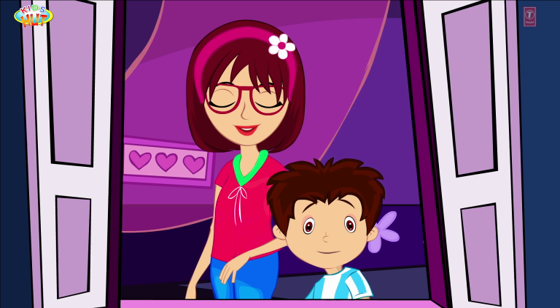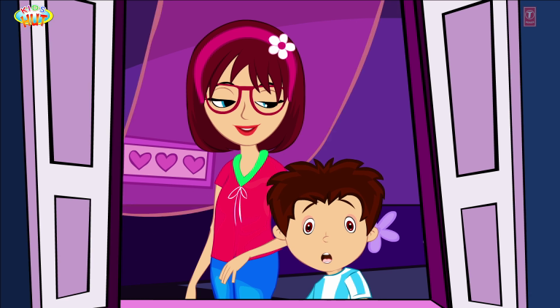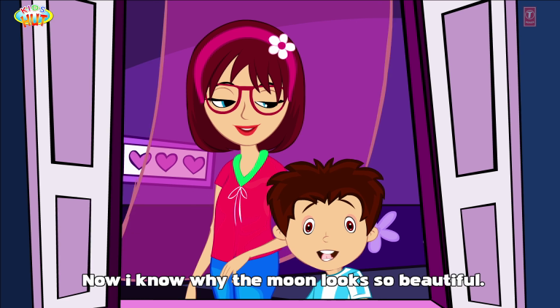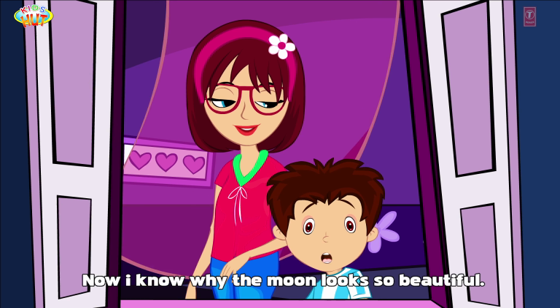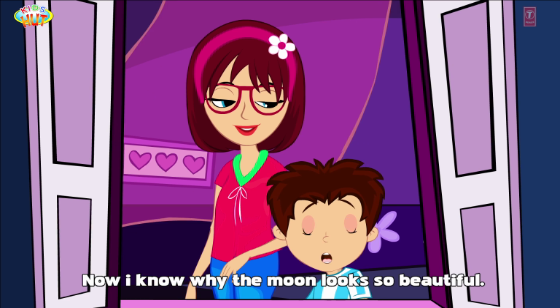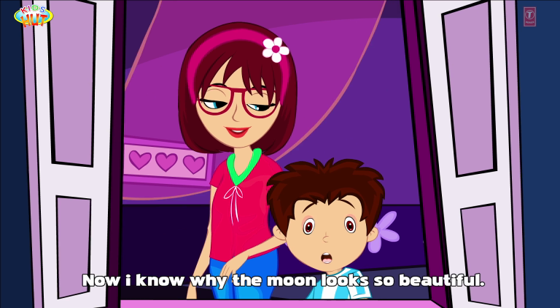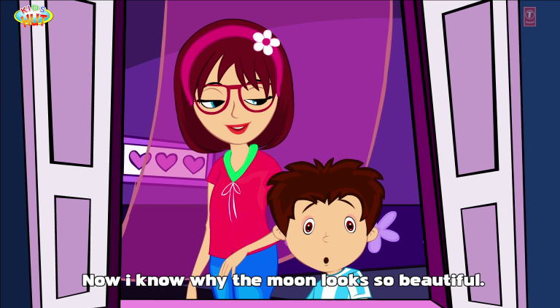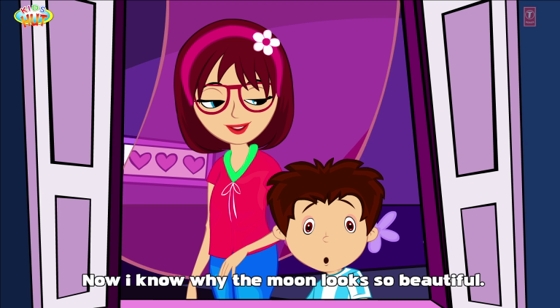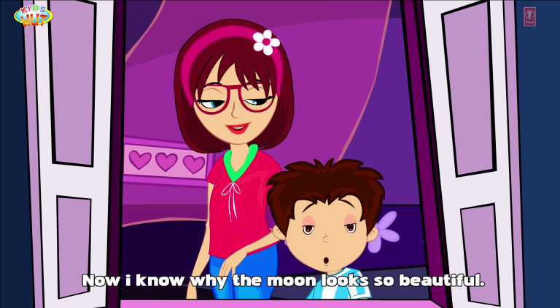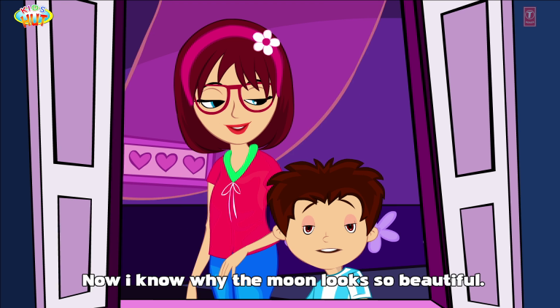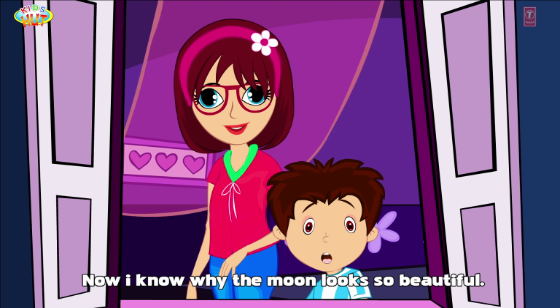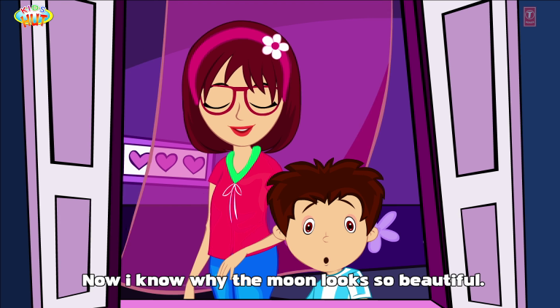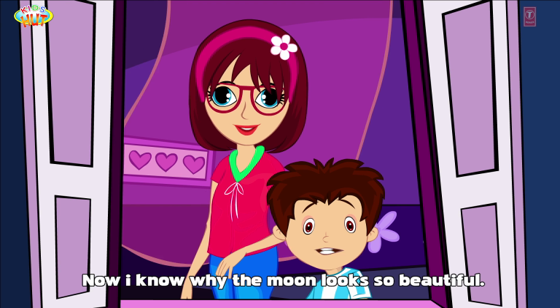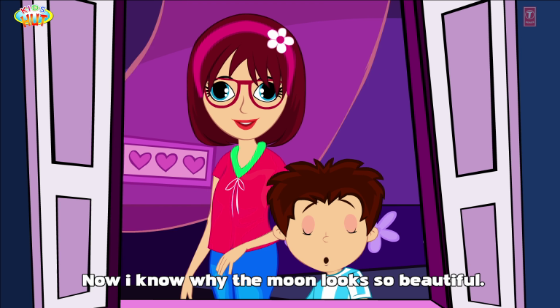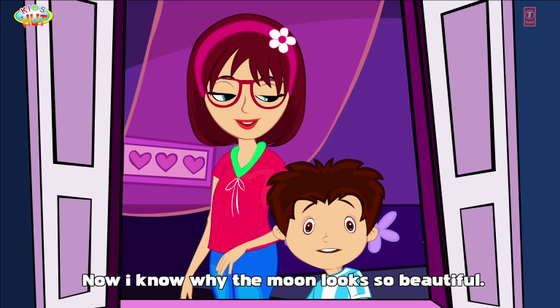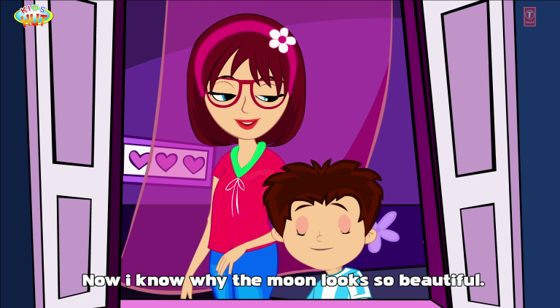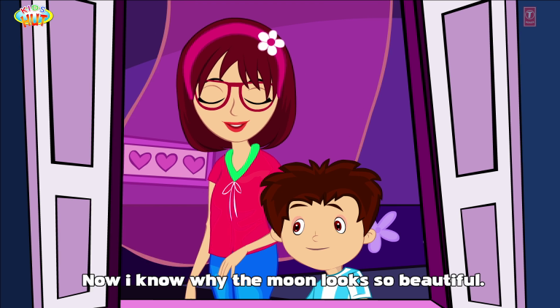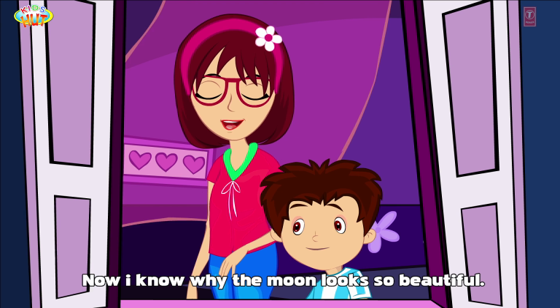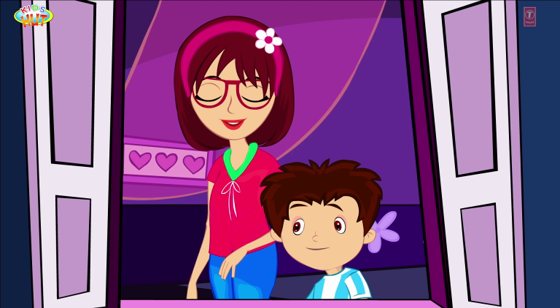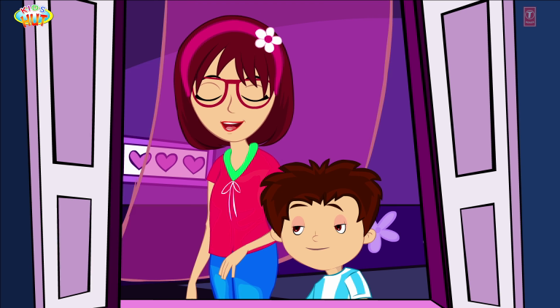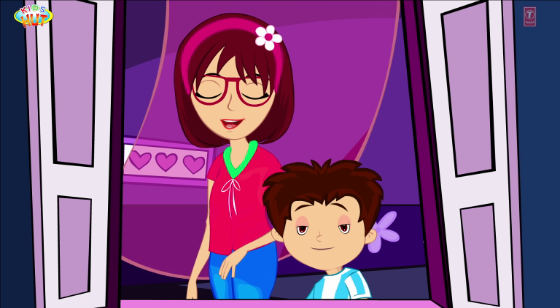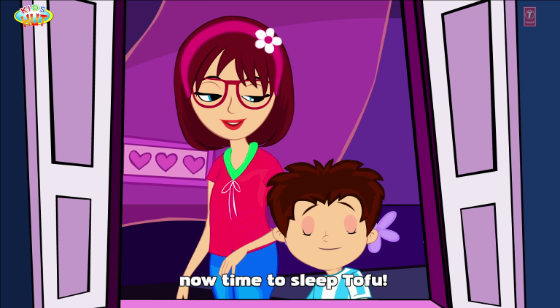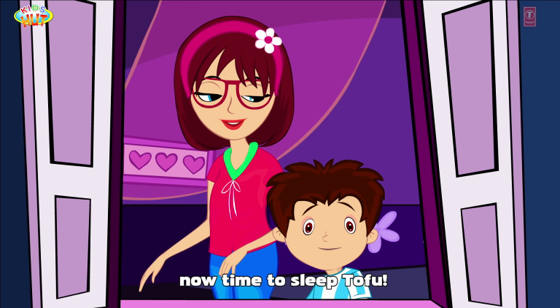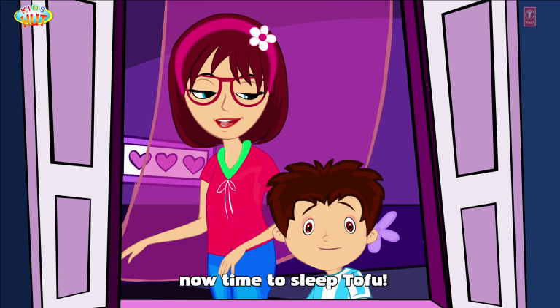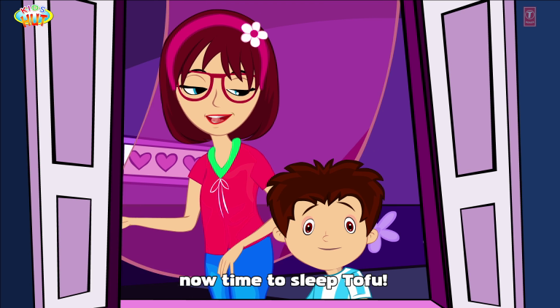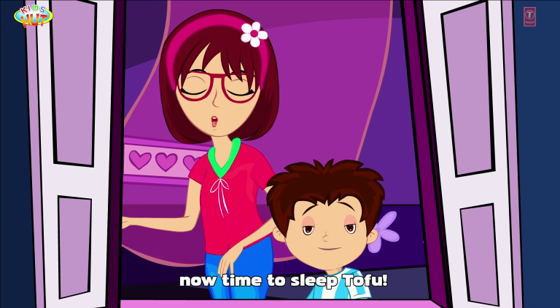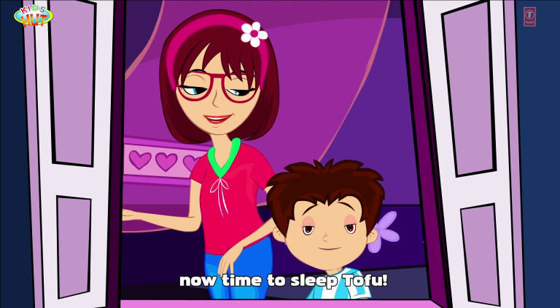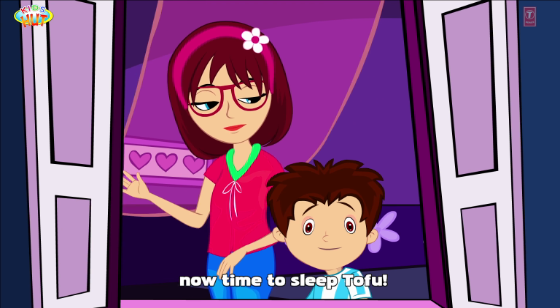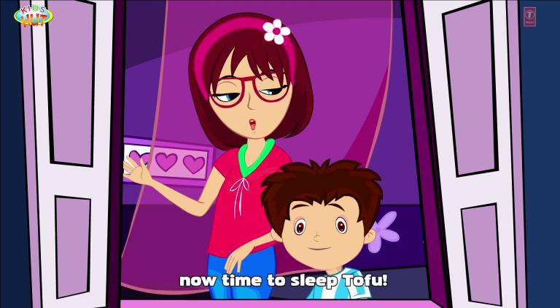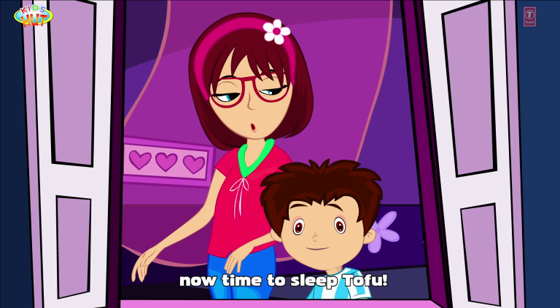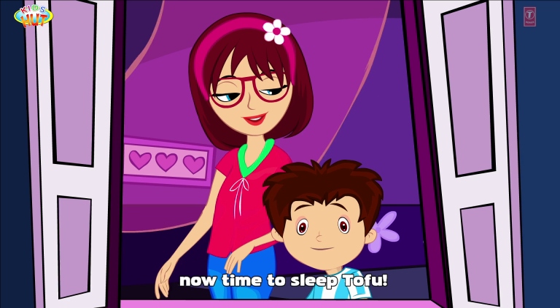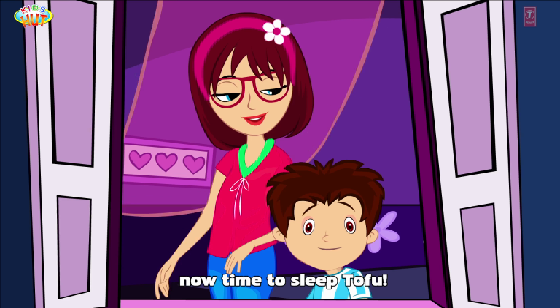Now I know why the moon looks so beautiful. Now time to sleep, Tofu.